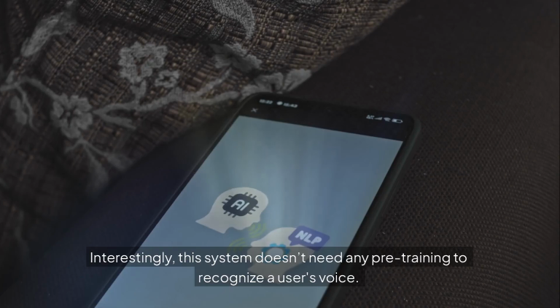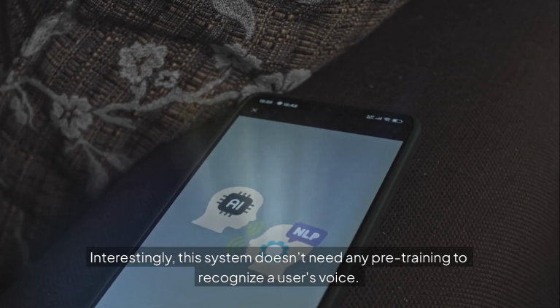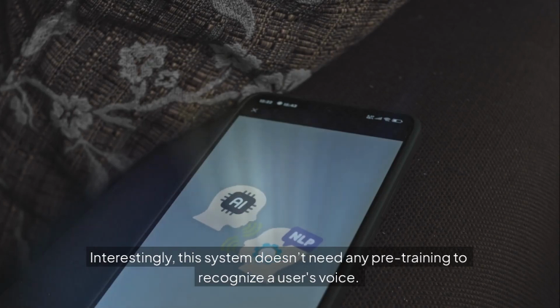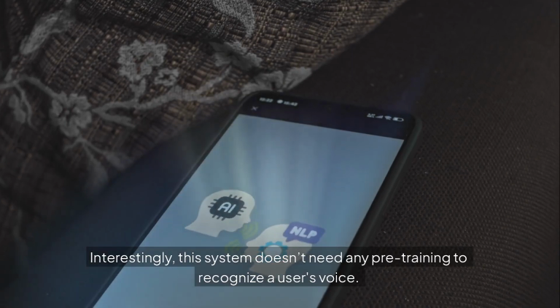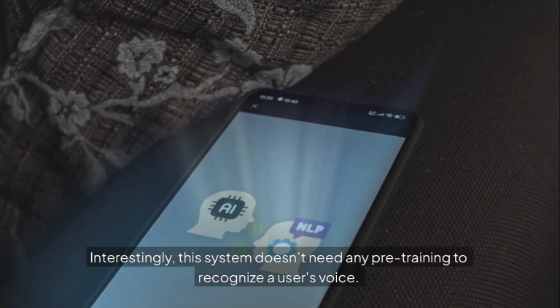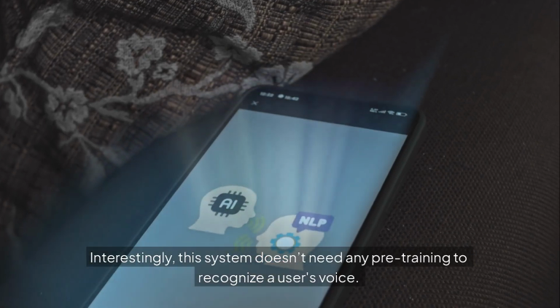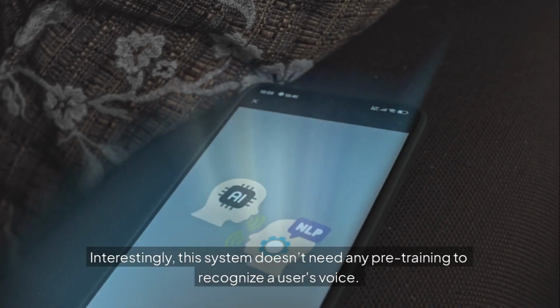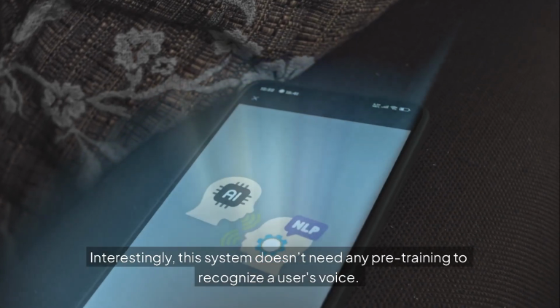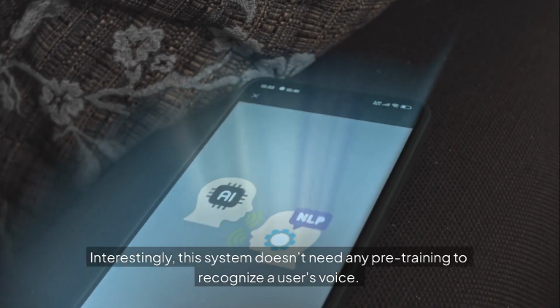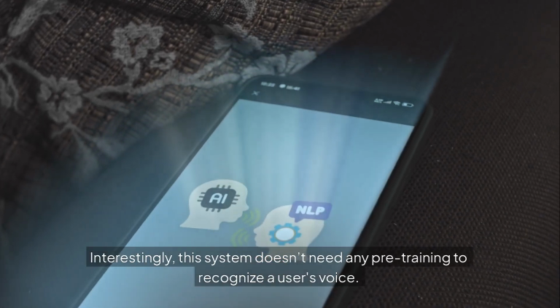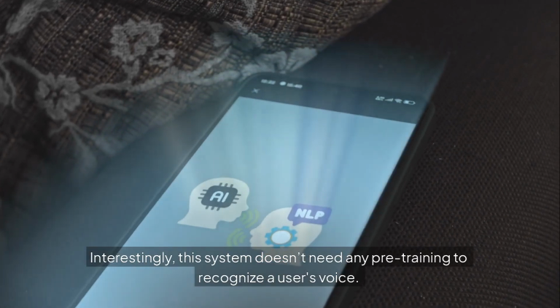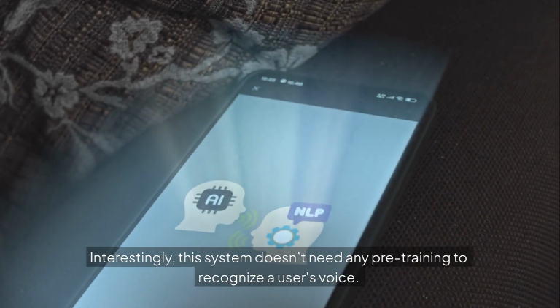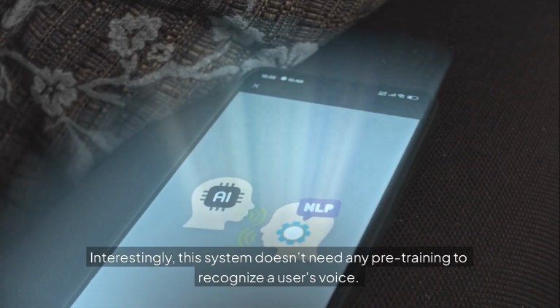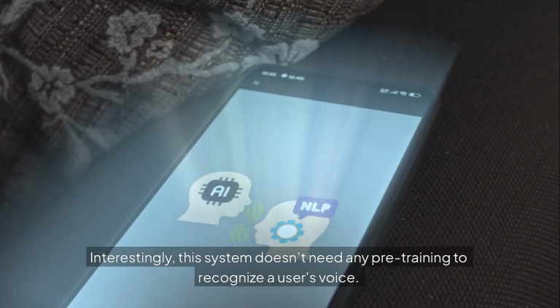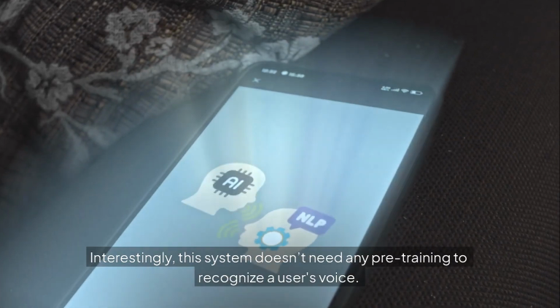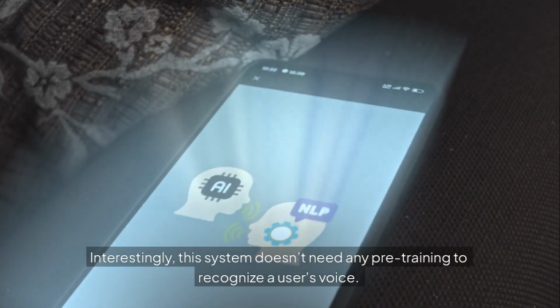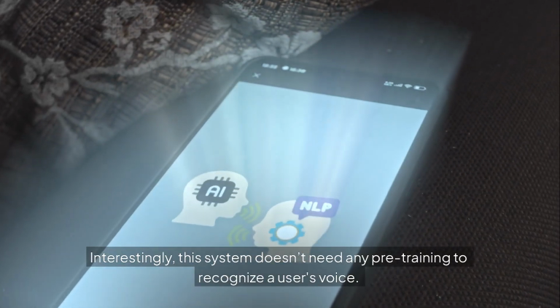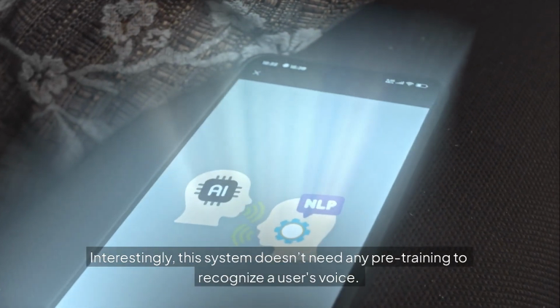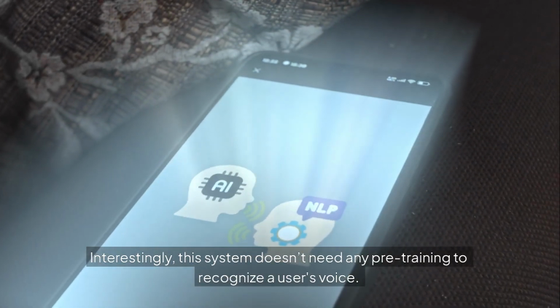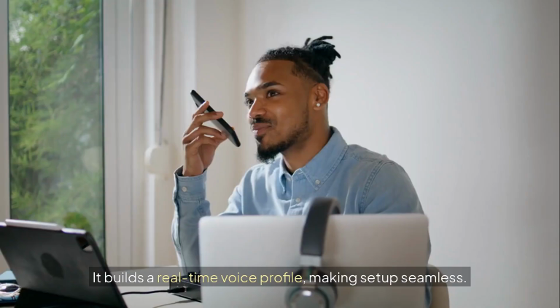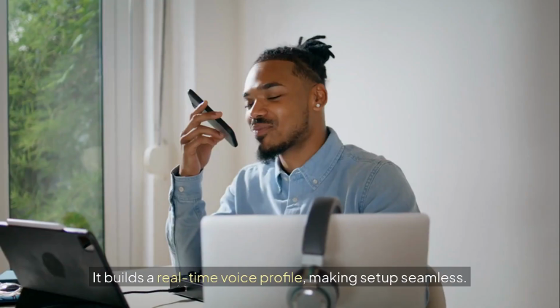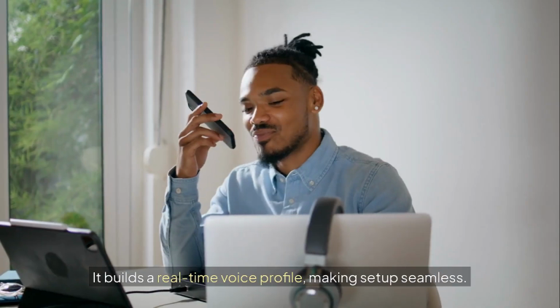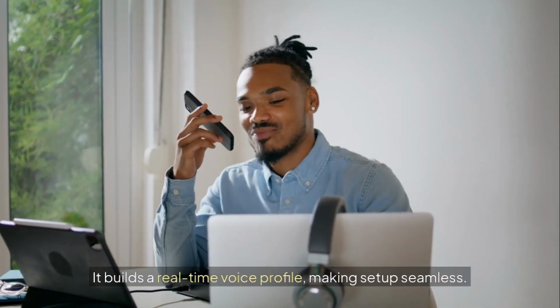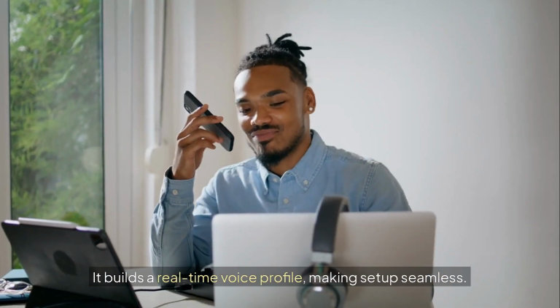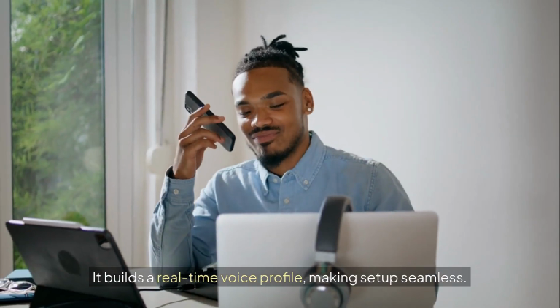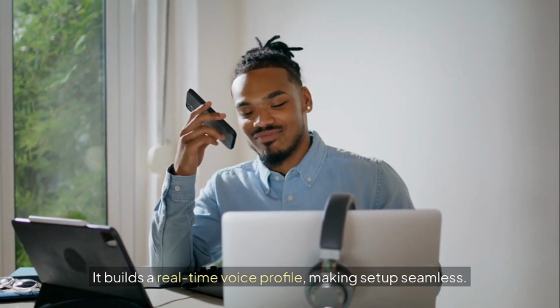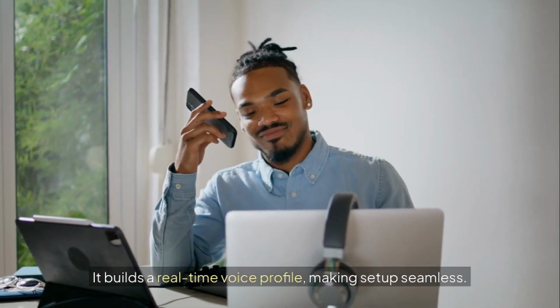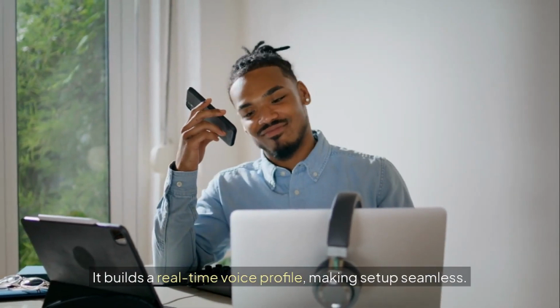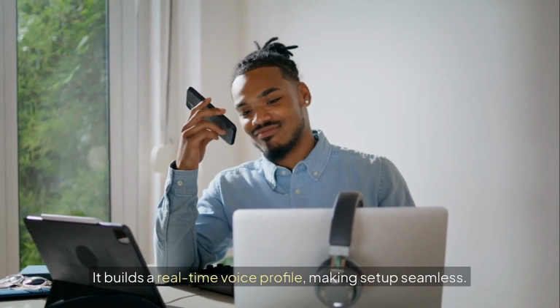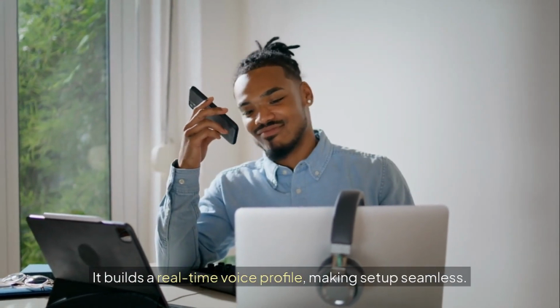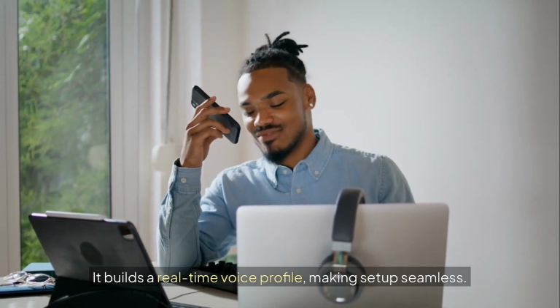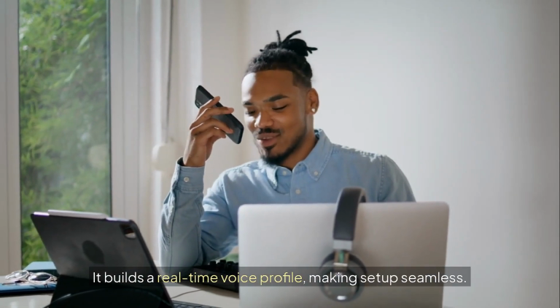Interestingly, this system doesn't need any pre-training to recognize a user's voice. It builds a real-time voice profile, making setup seamless.